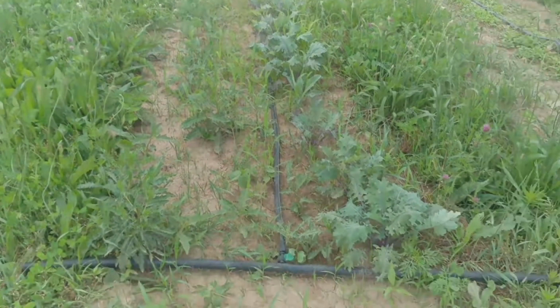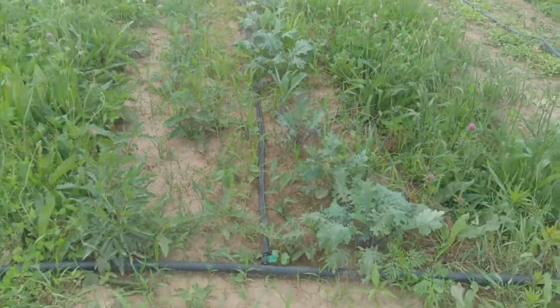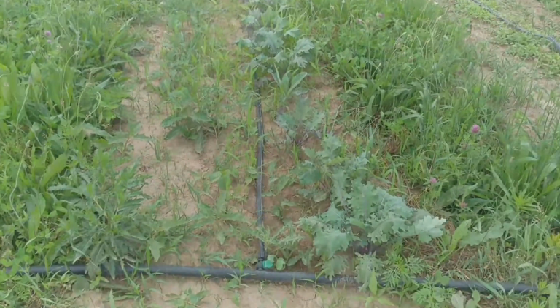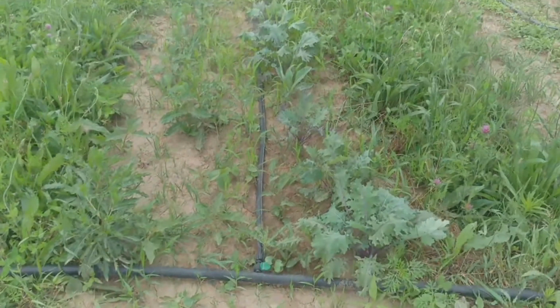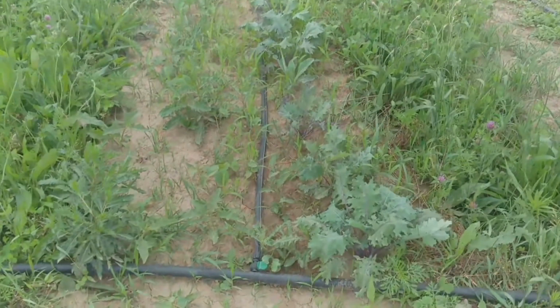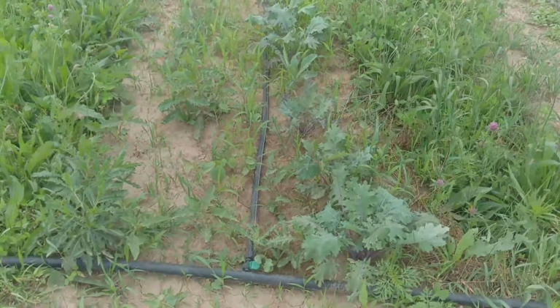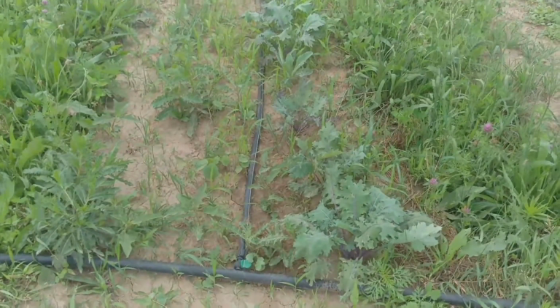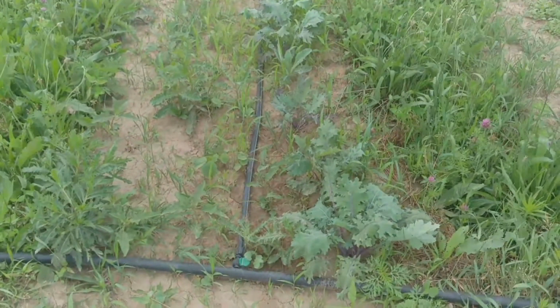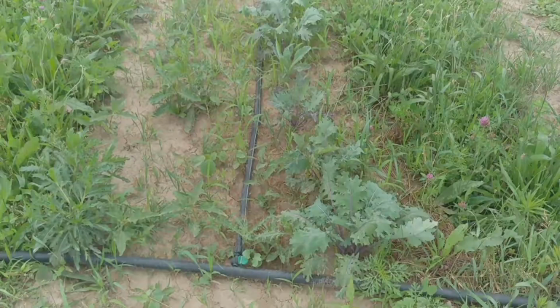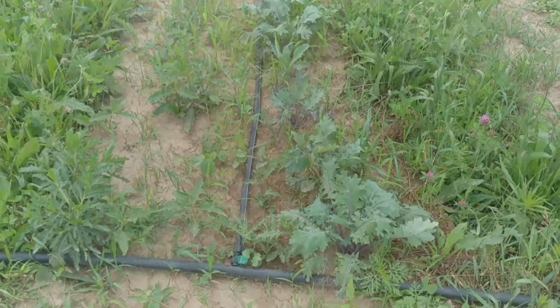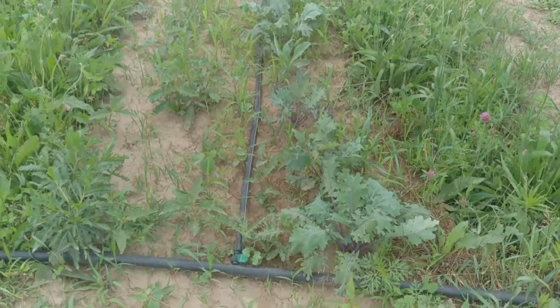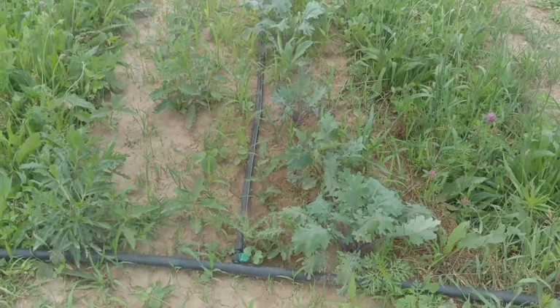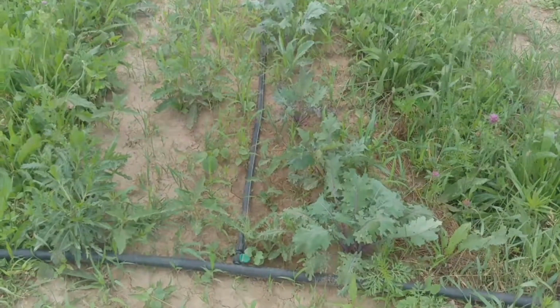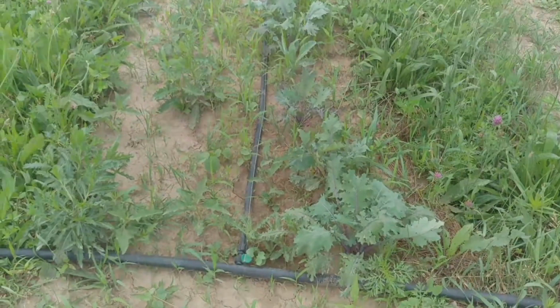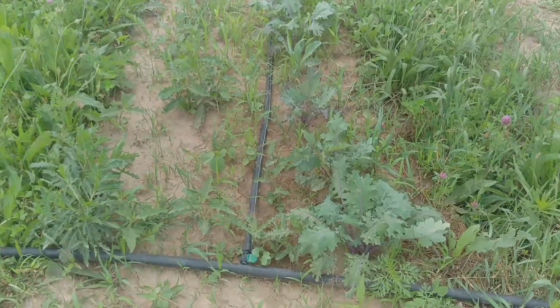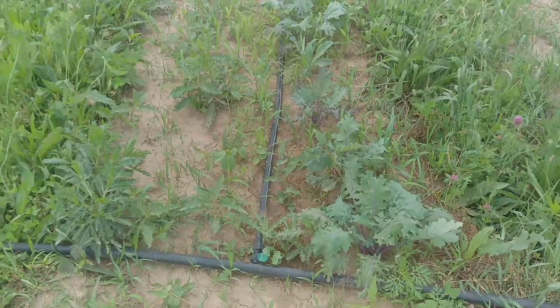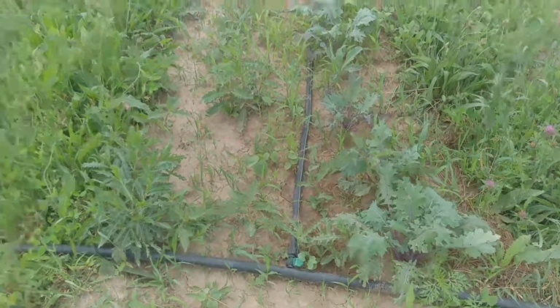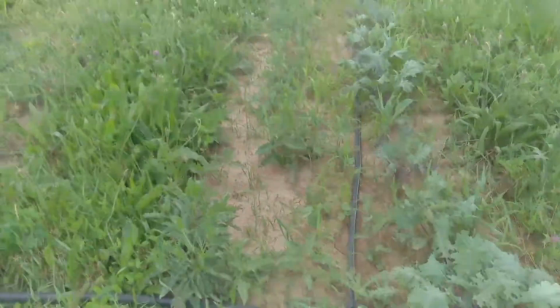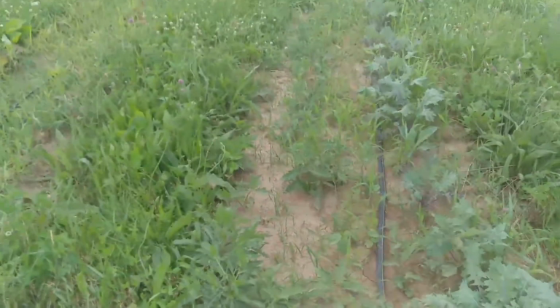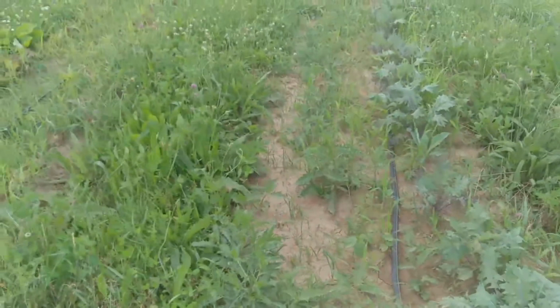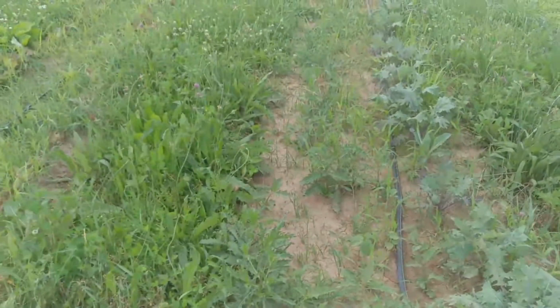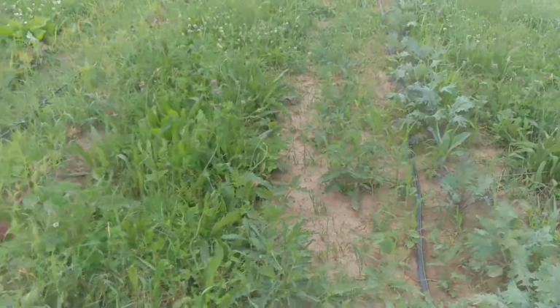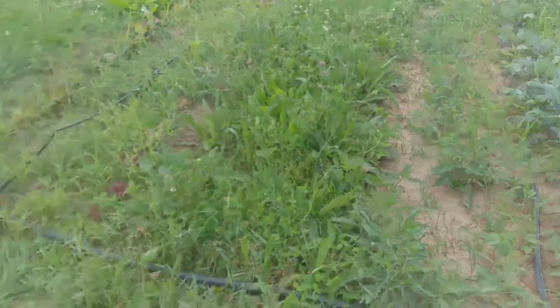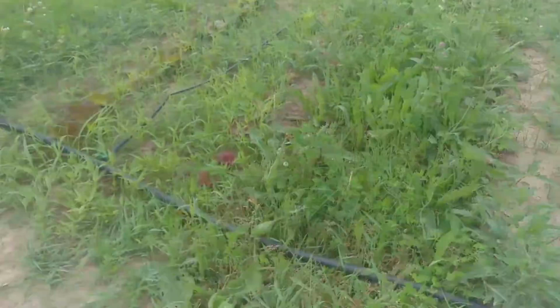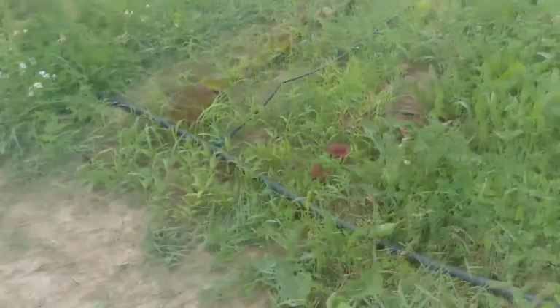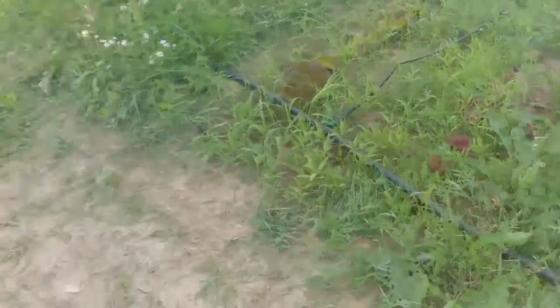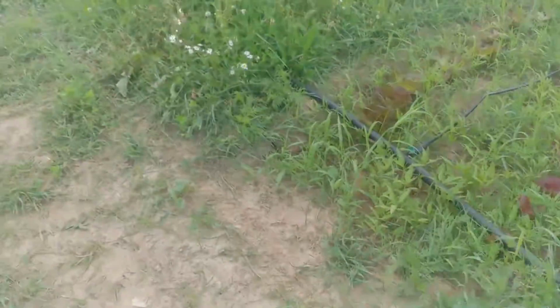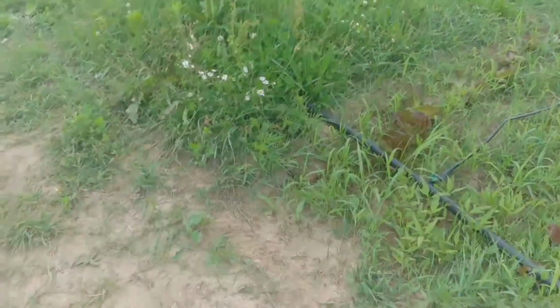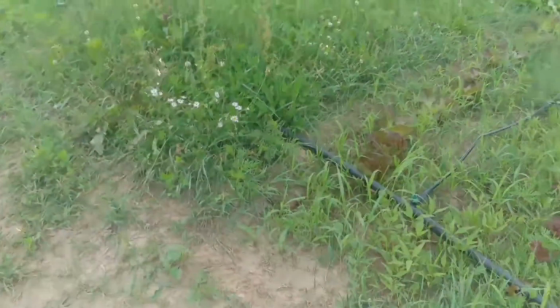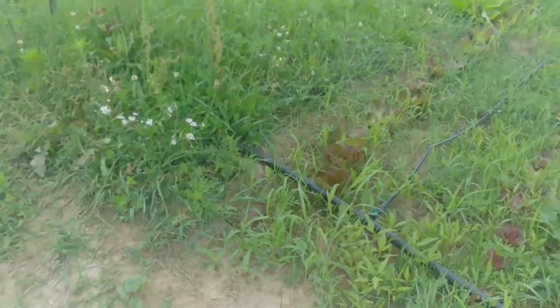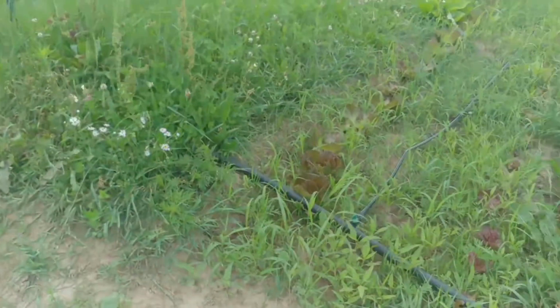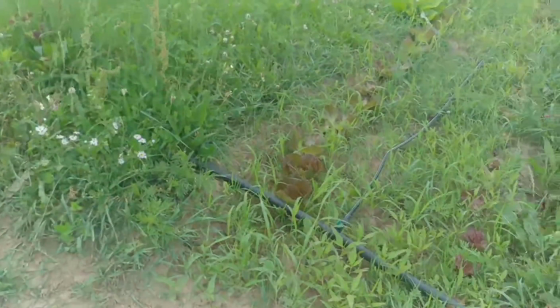You can see the kale here is almost ready to harvest. We do have to weed the other side, however.